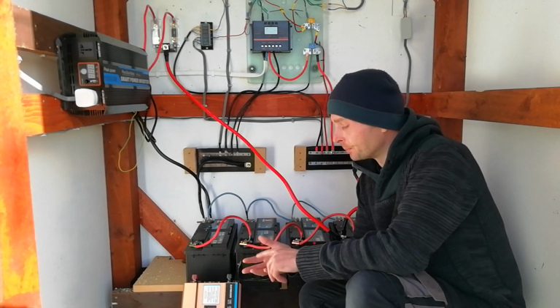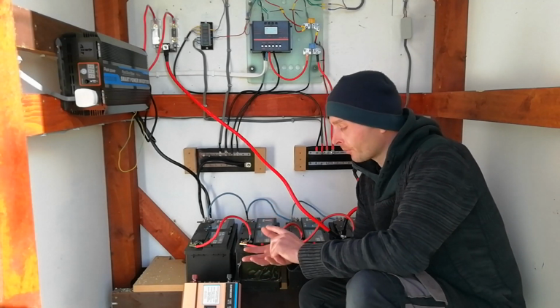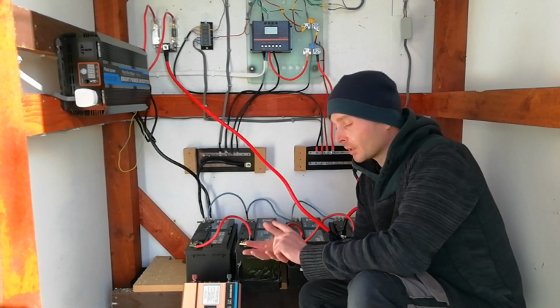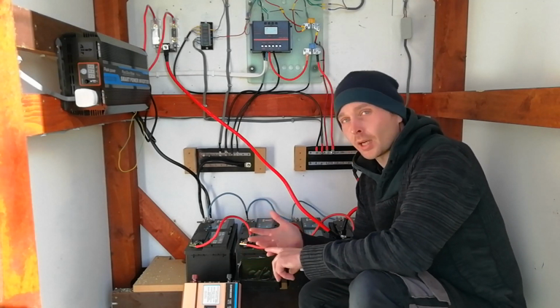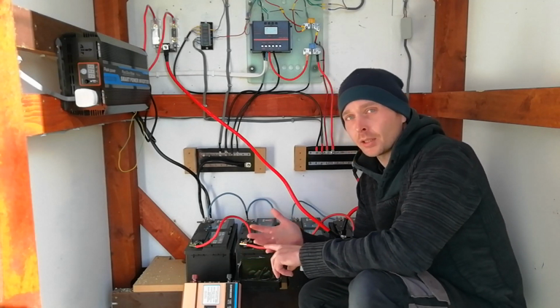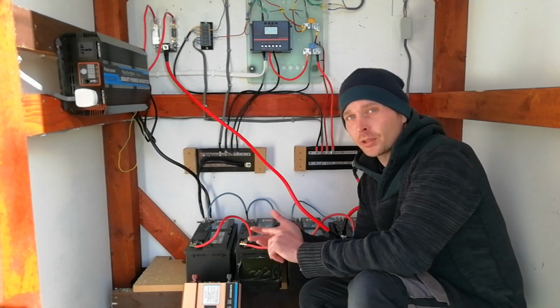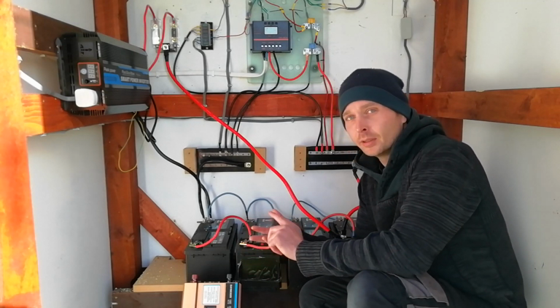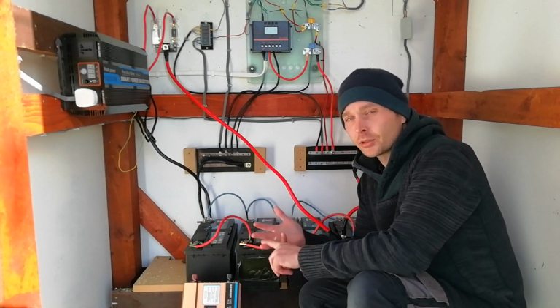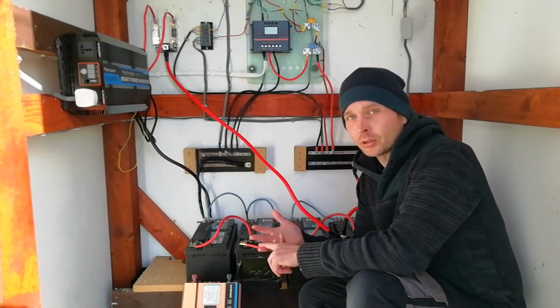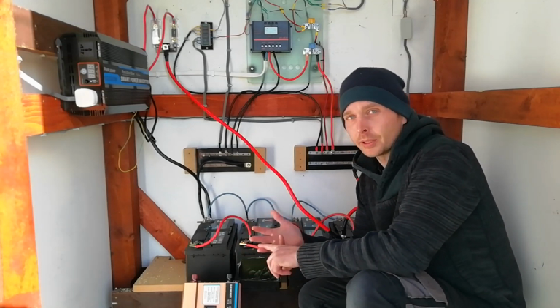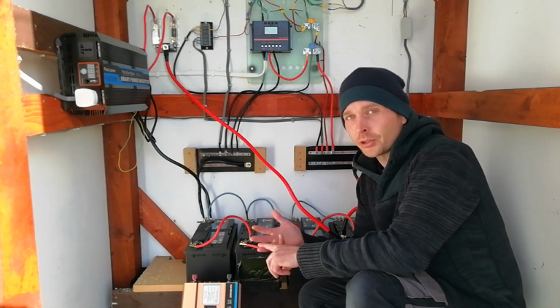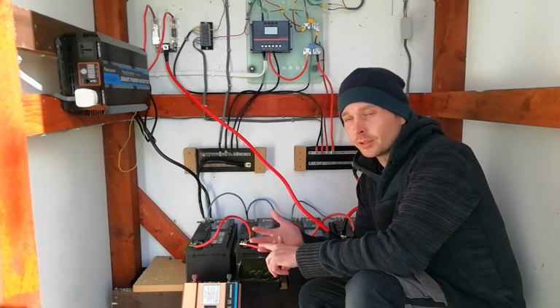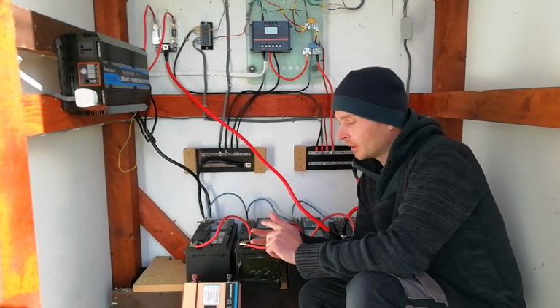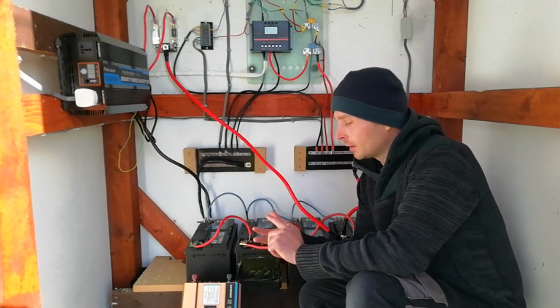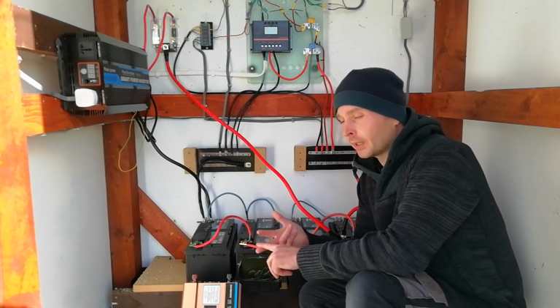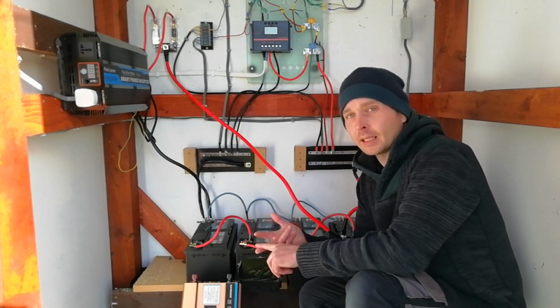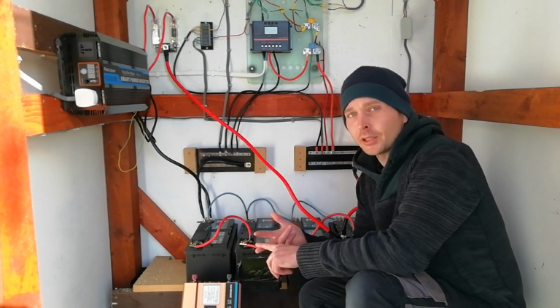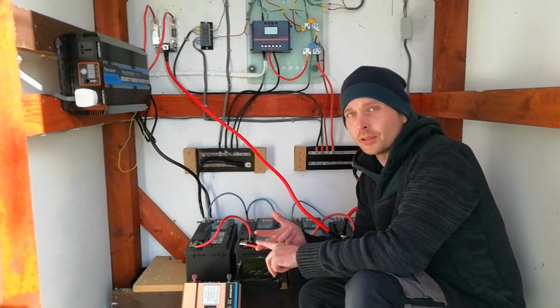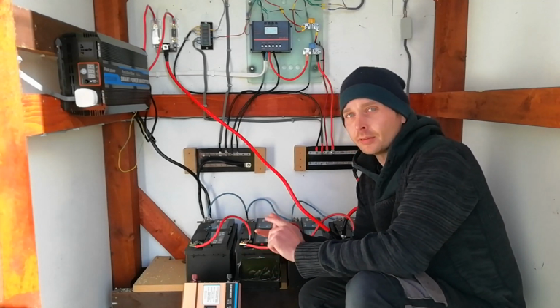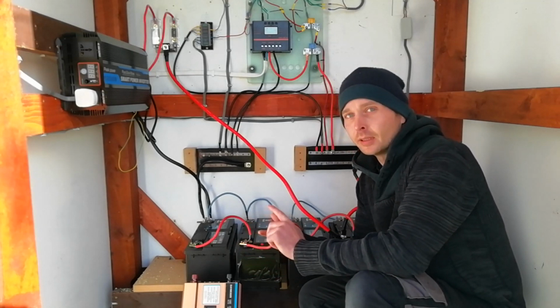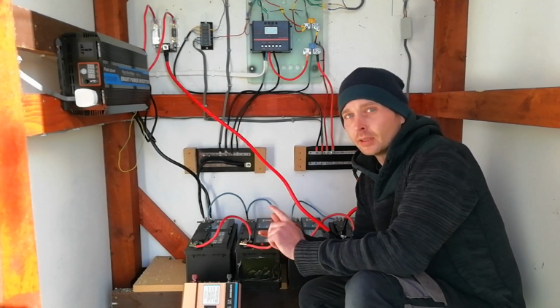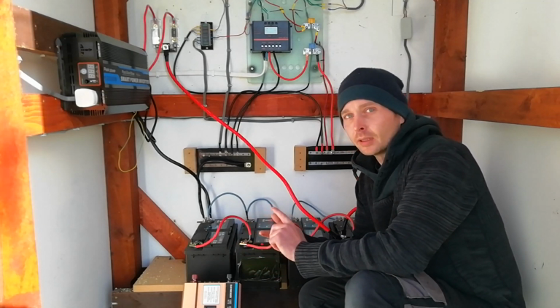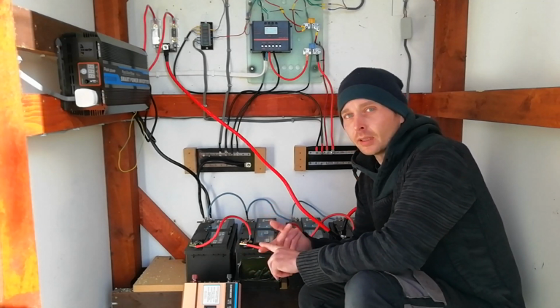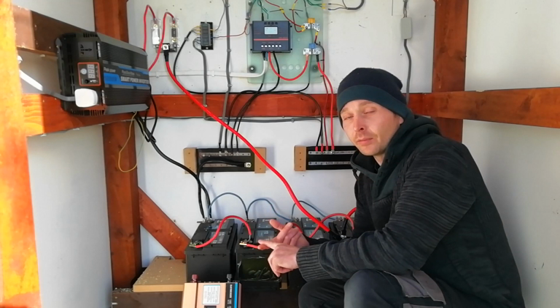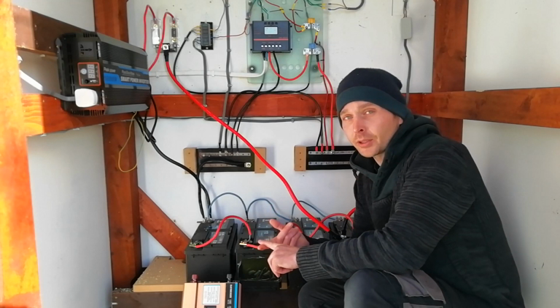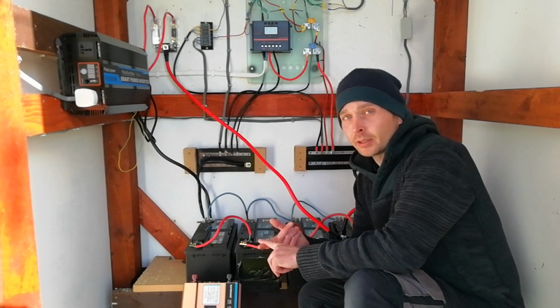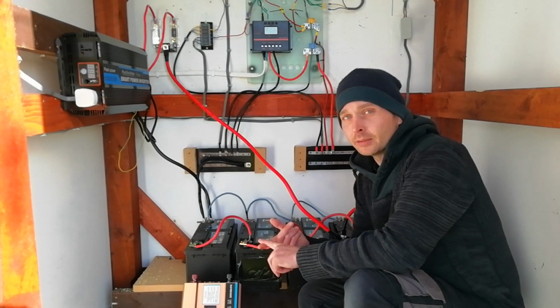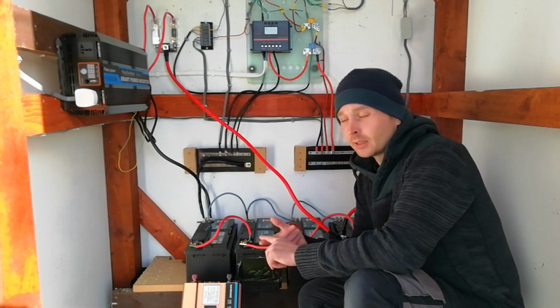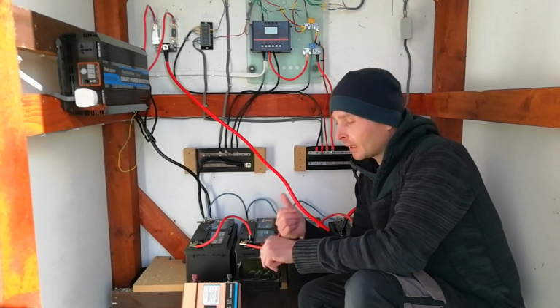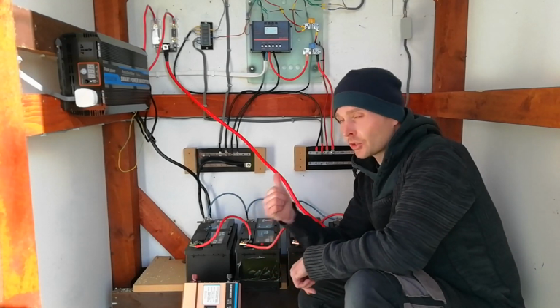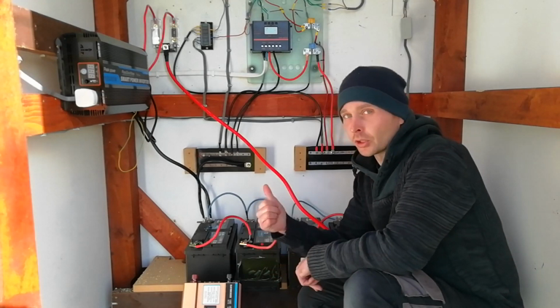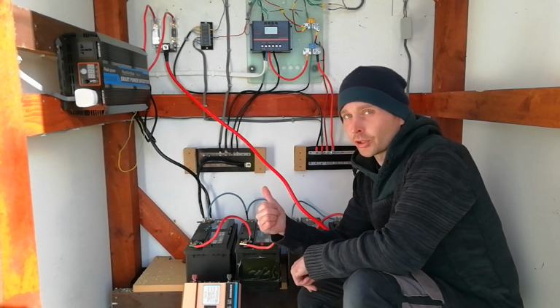So to summarize: charge, storage, regulation, inverter, and structure — those are your five key components.